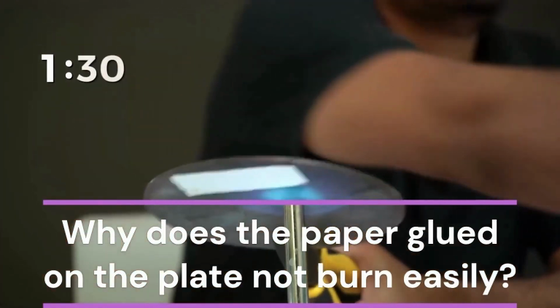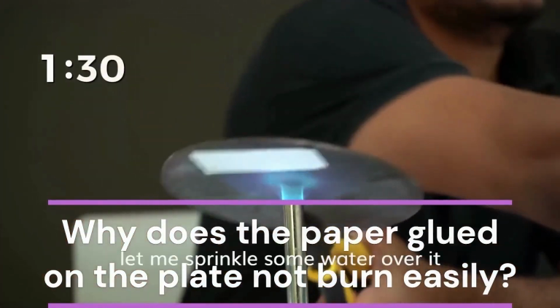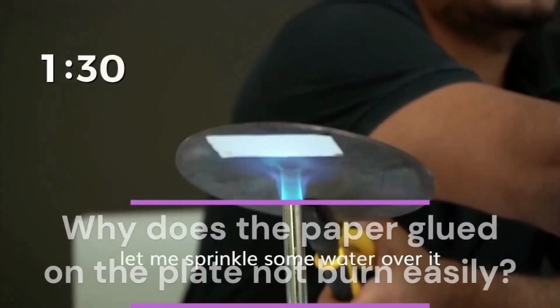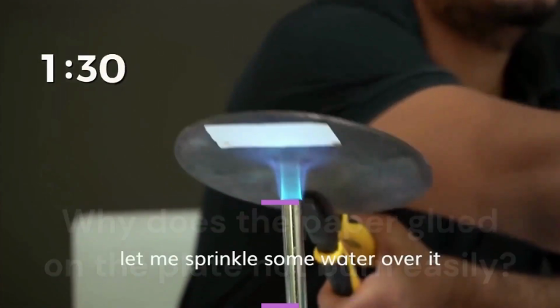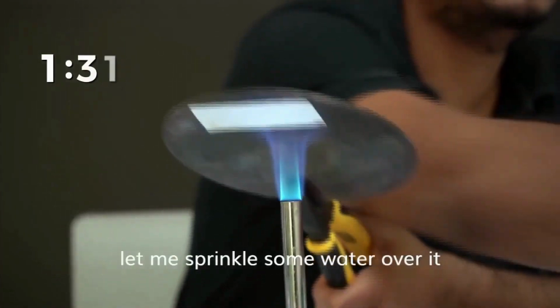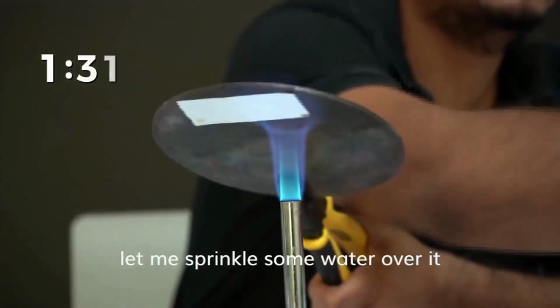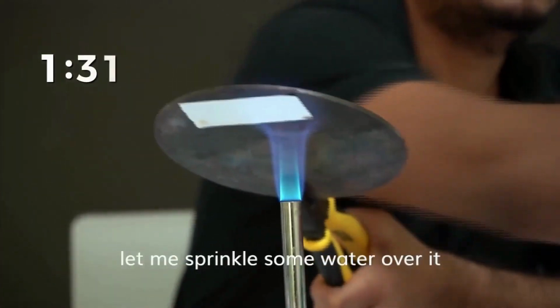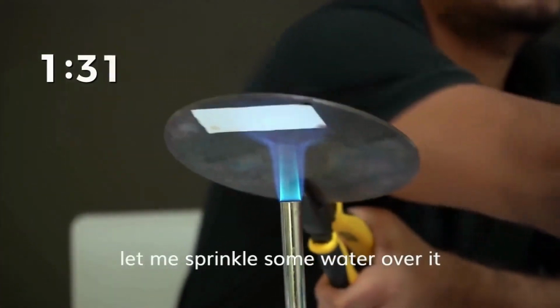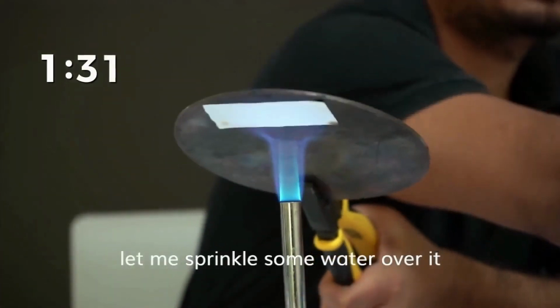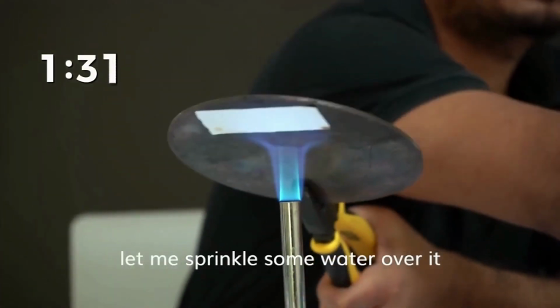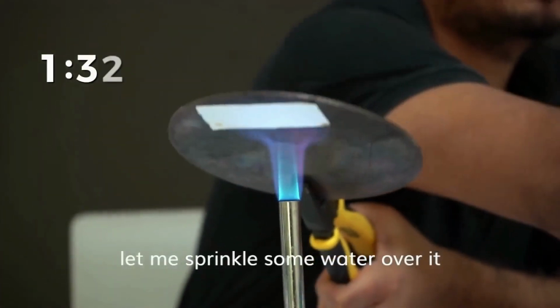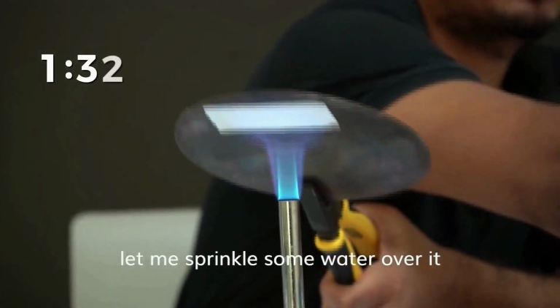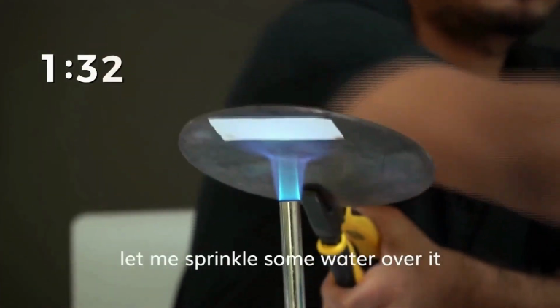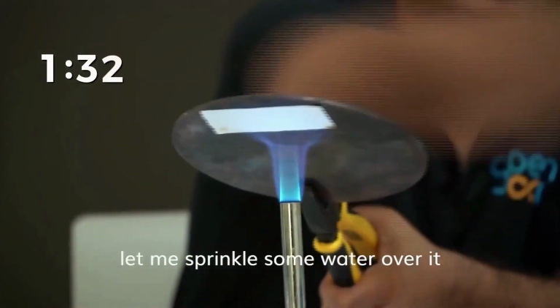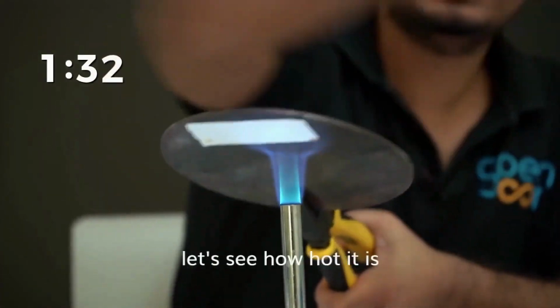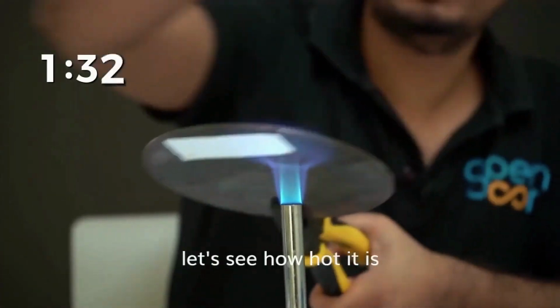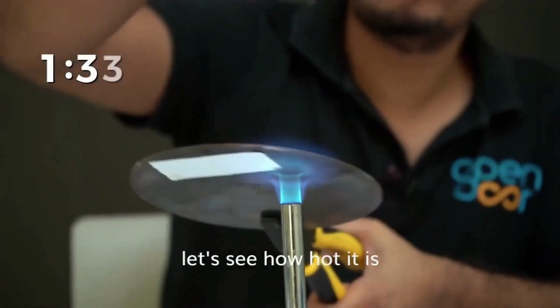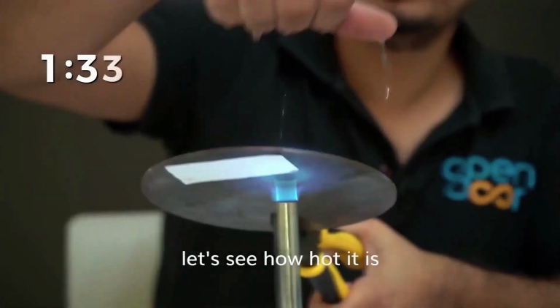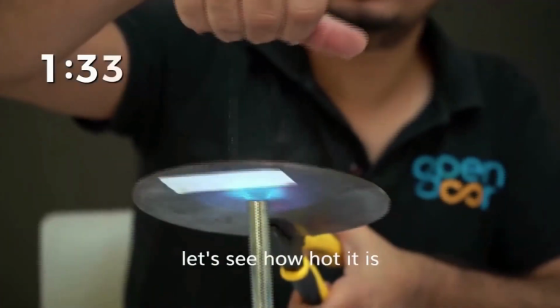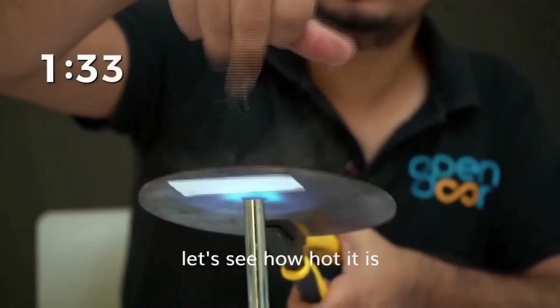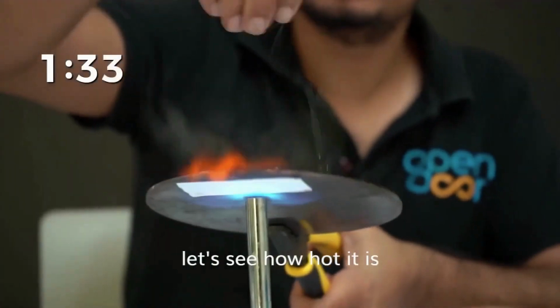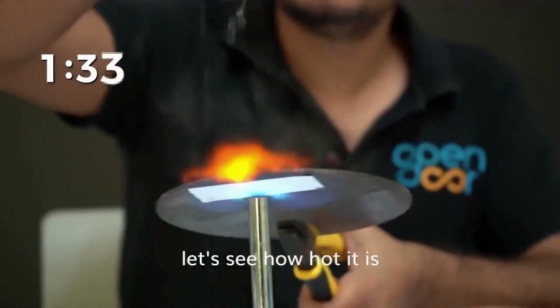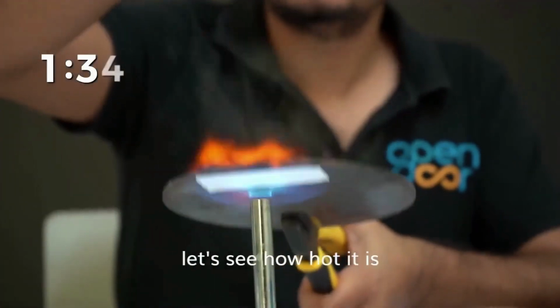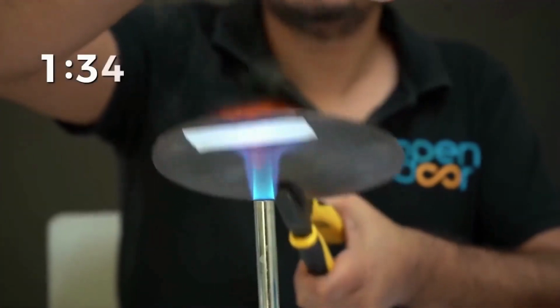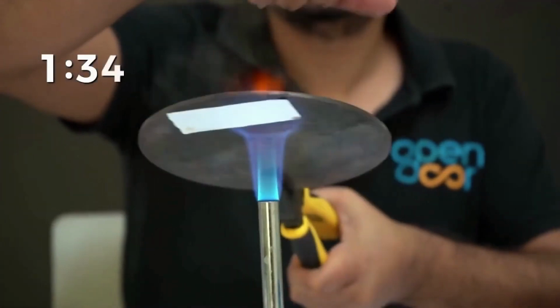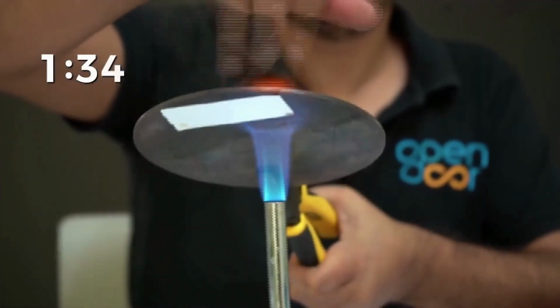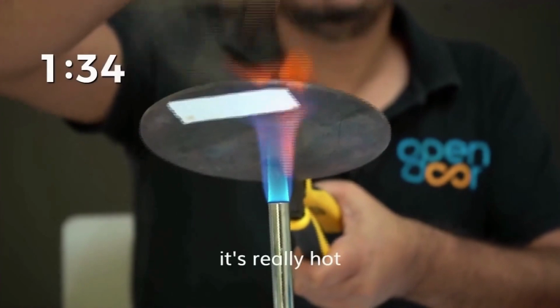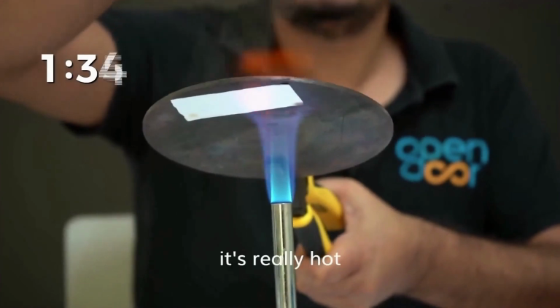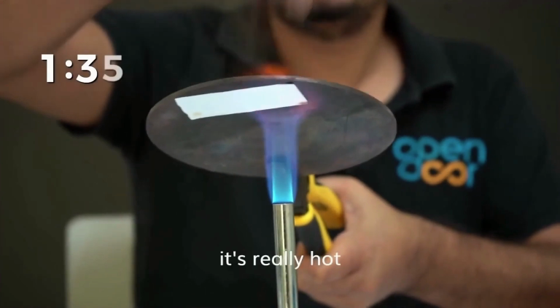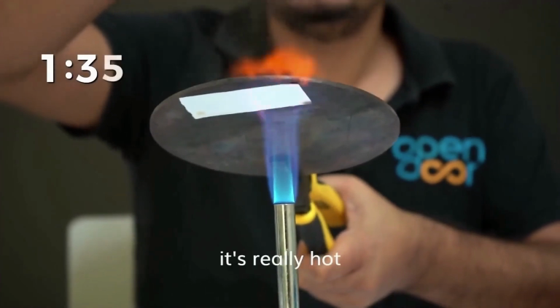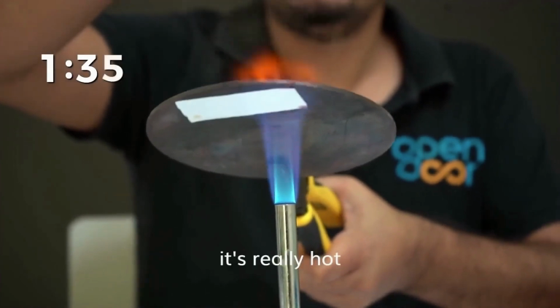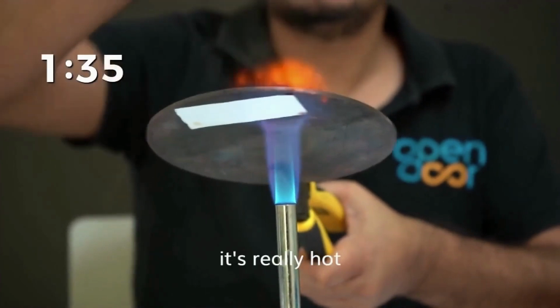Let me sprinkle some water over it. Let's see how hot it is. It's really hot.